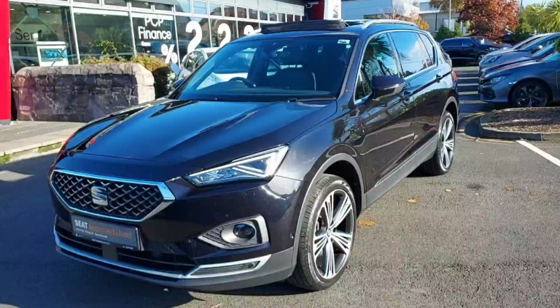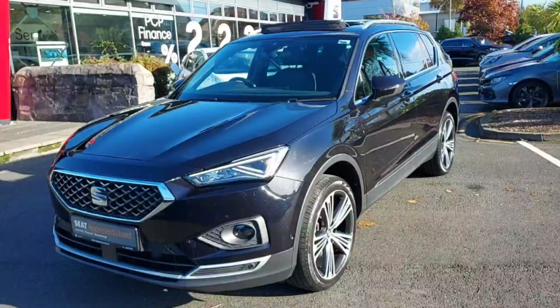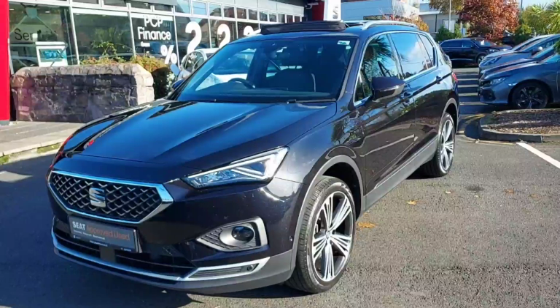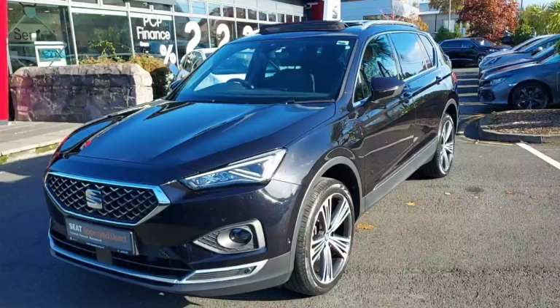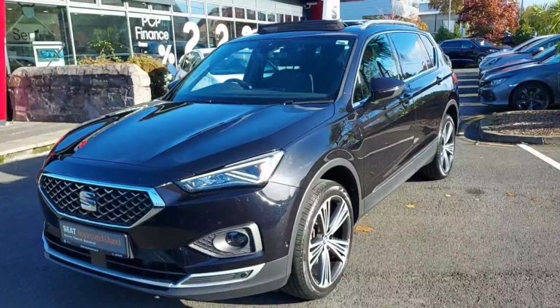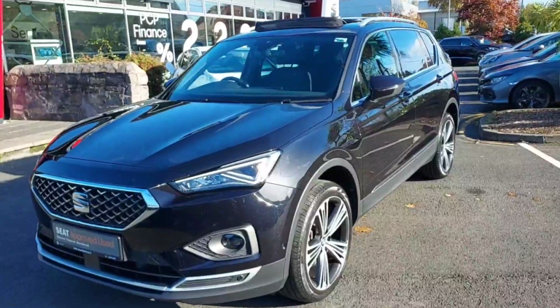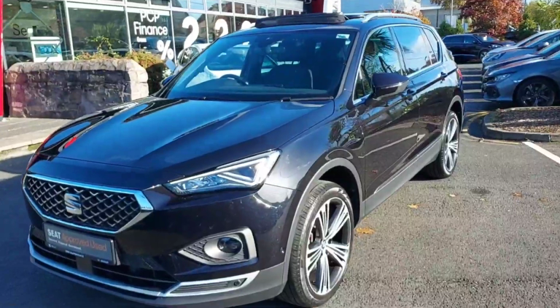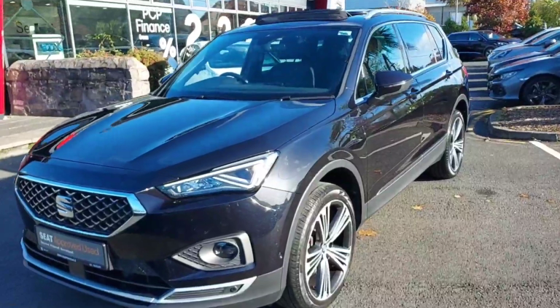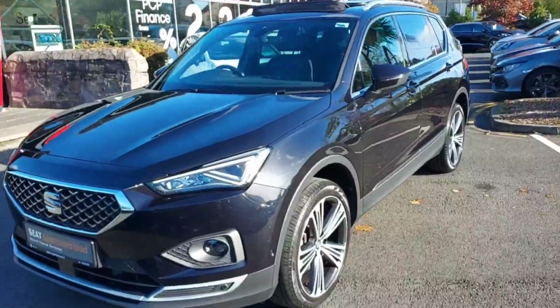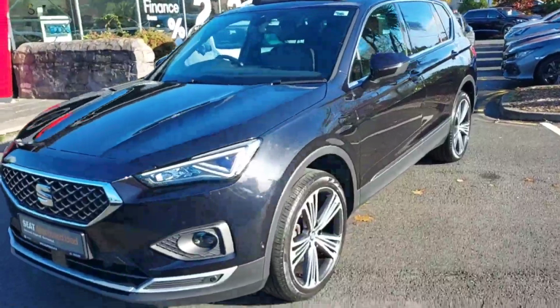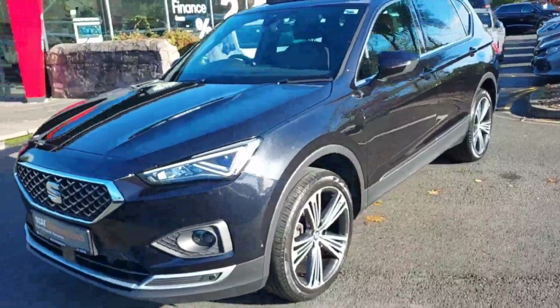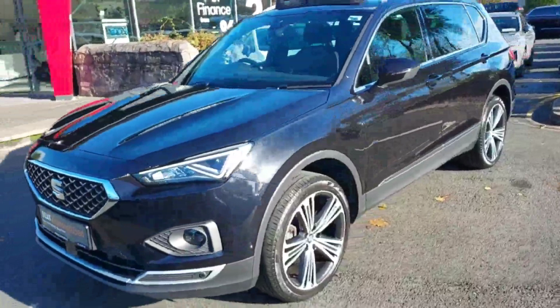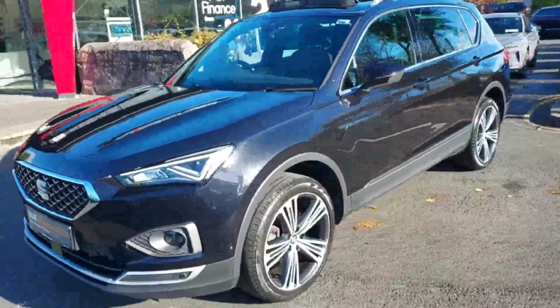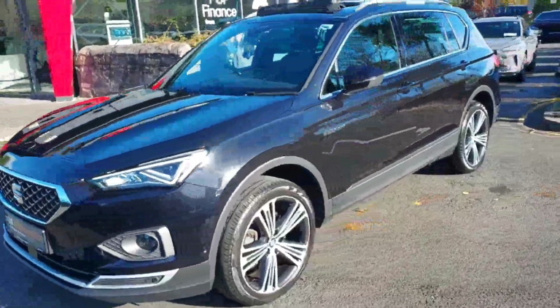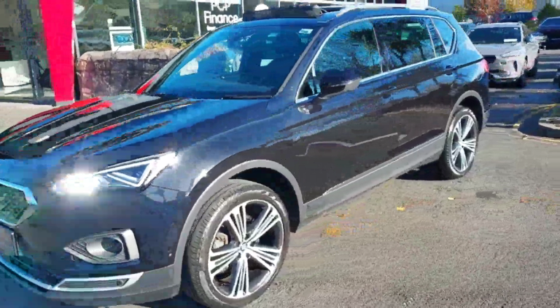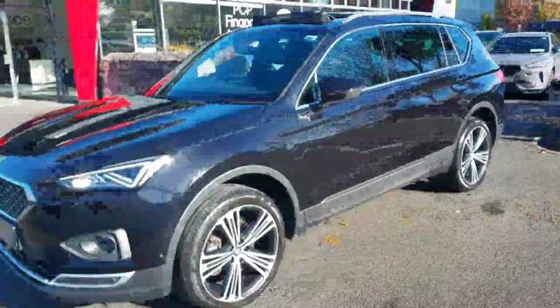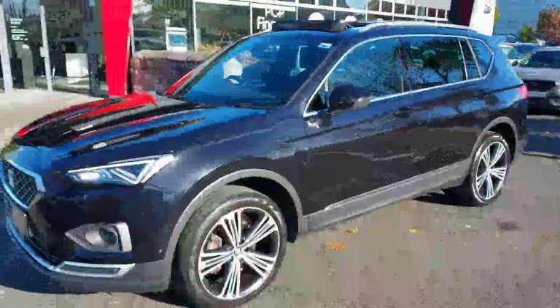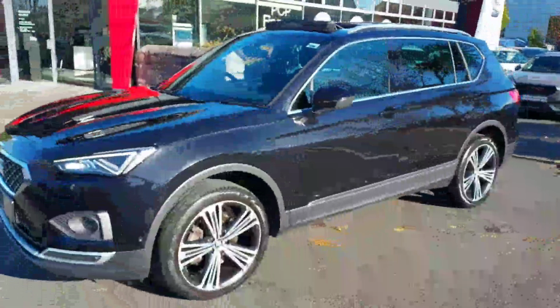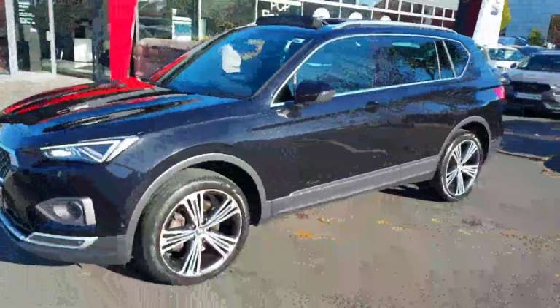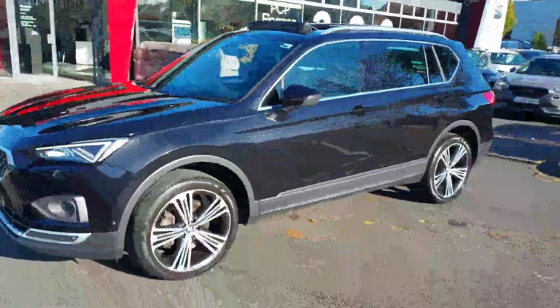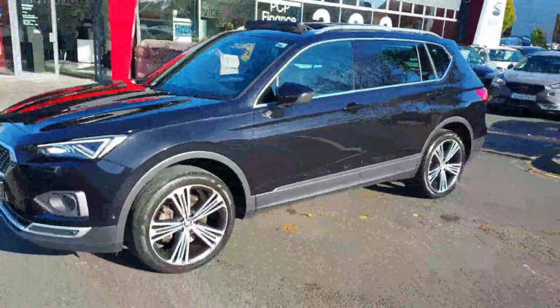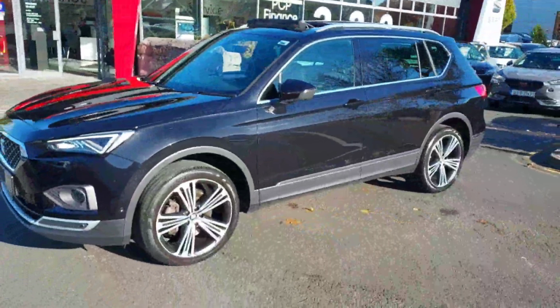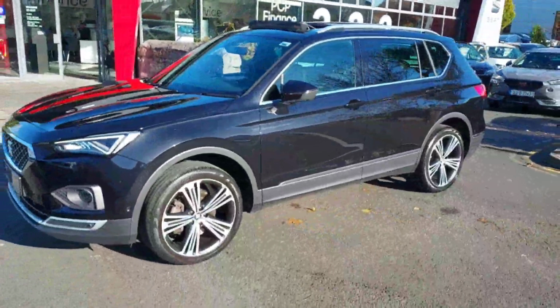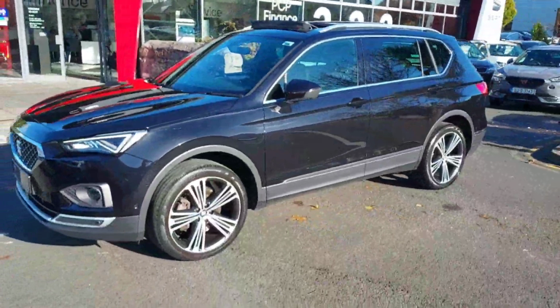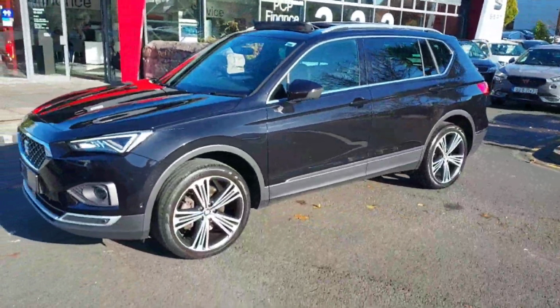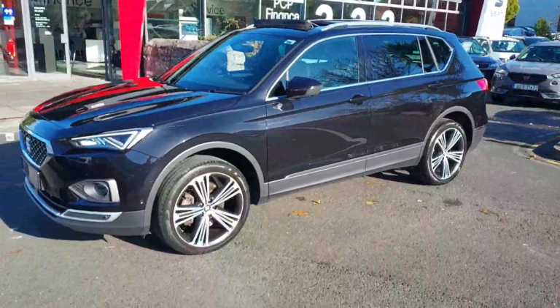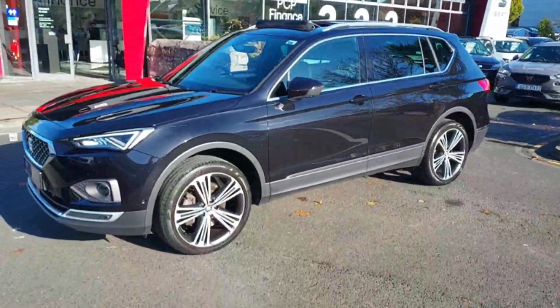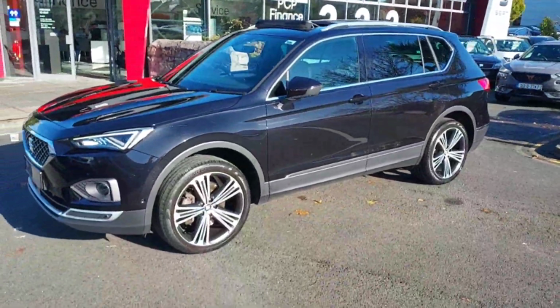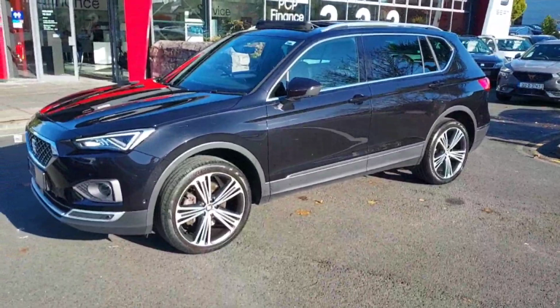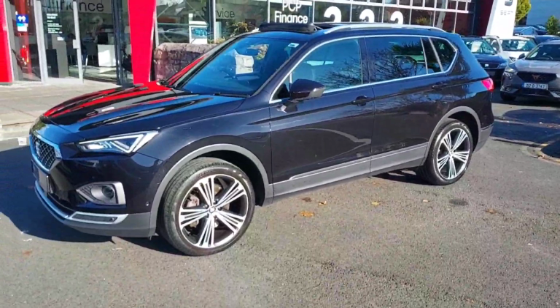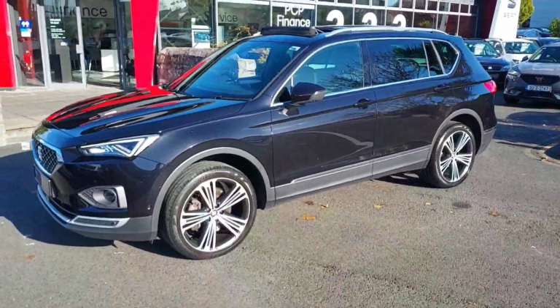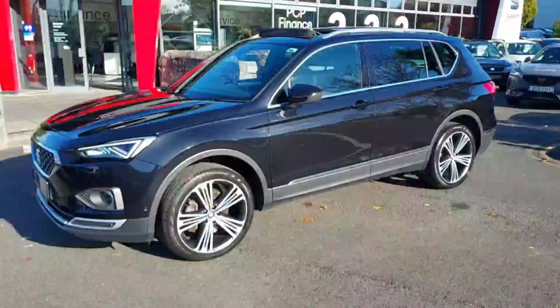Hey guys, Cian here from Brady's SEAT Castanac. Today I'm going to be showing you our 192 SEAT Turaco.